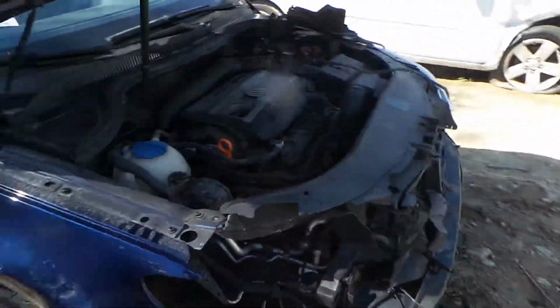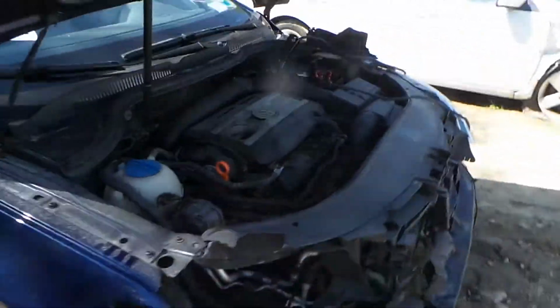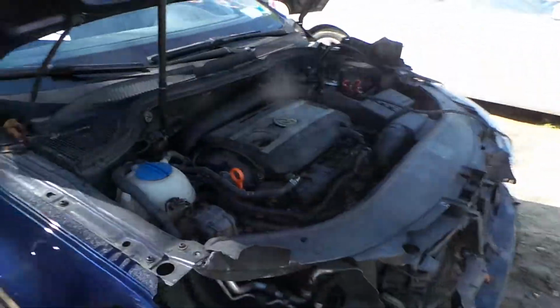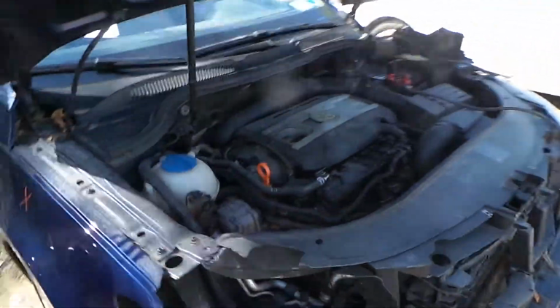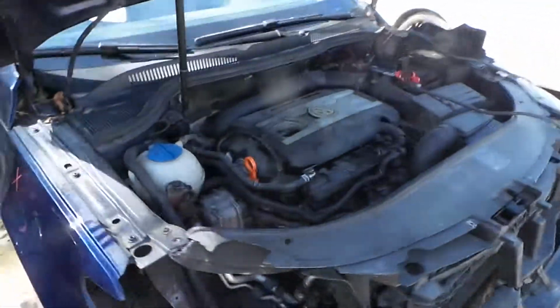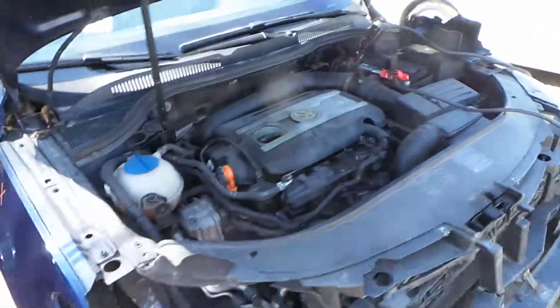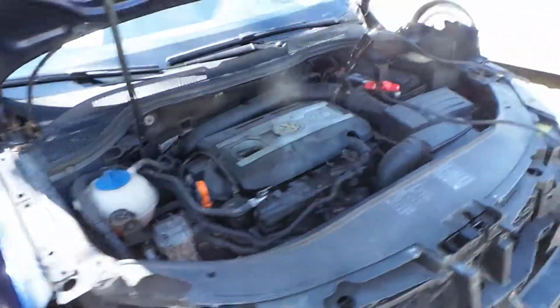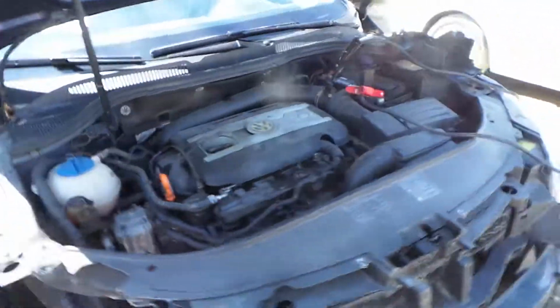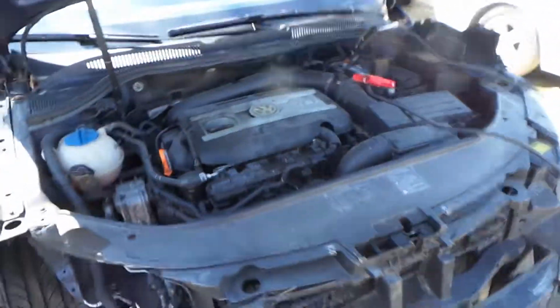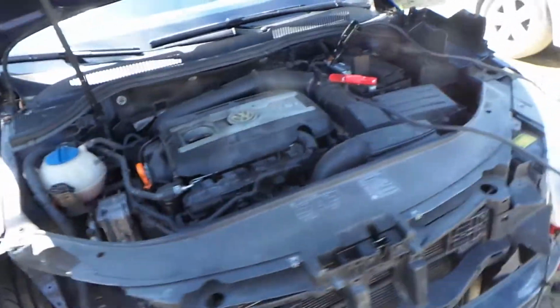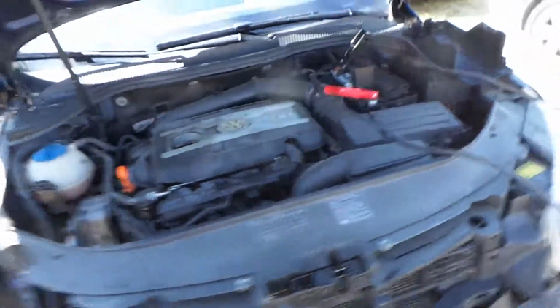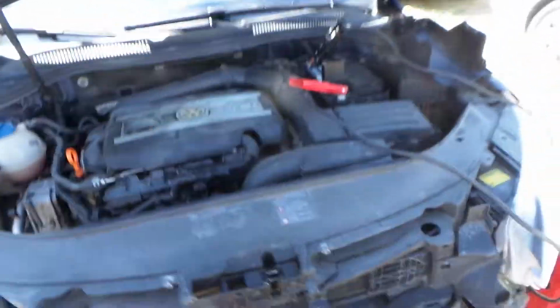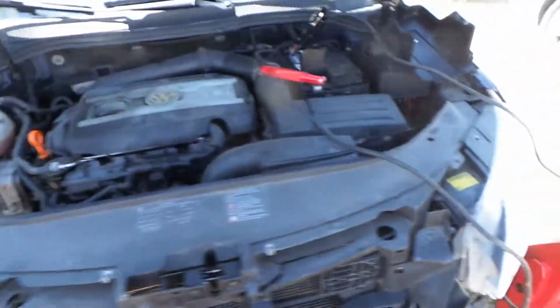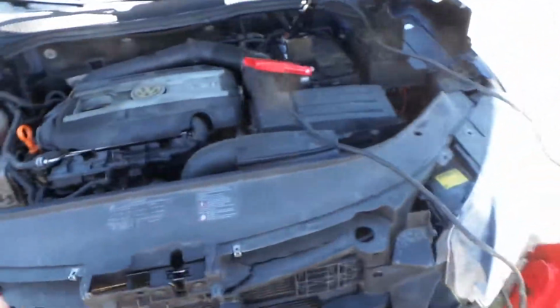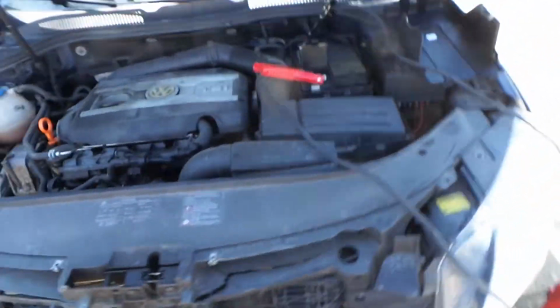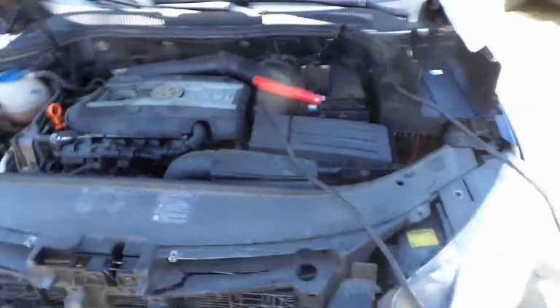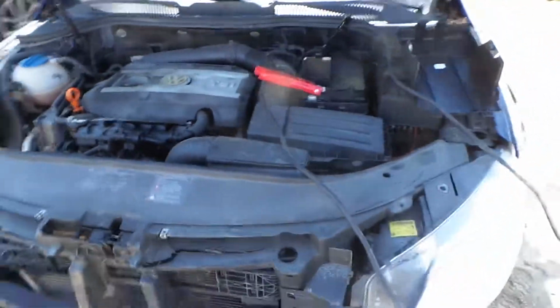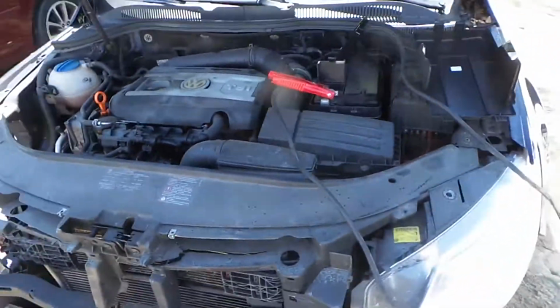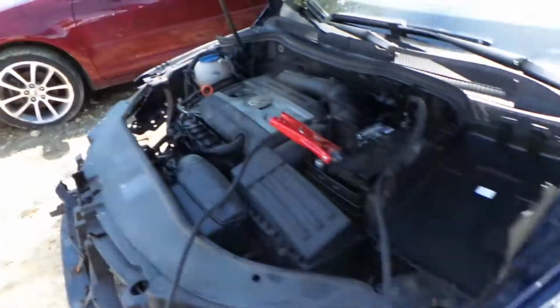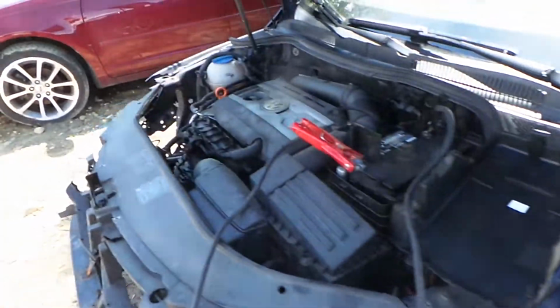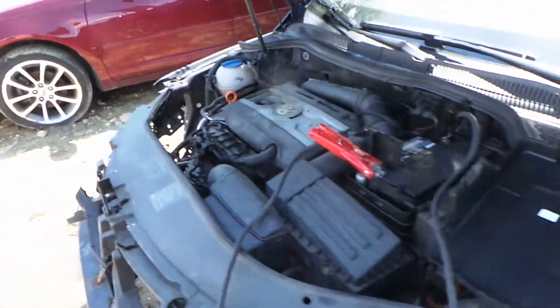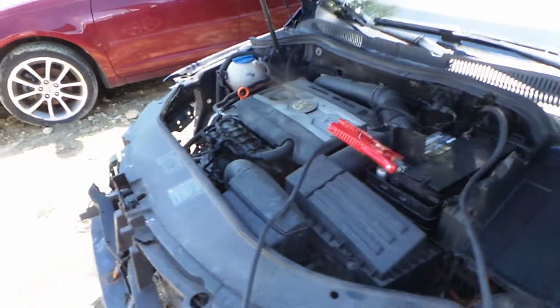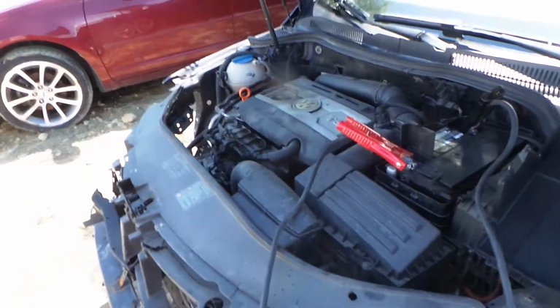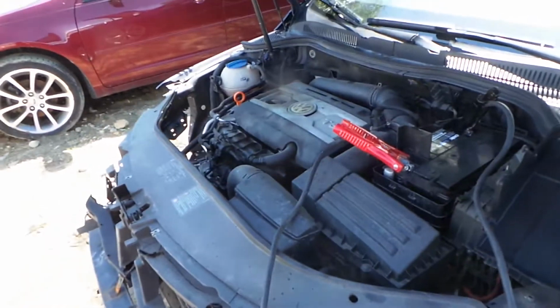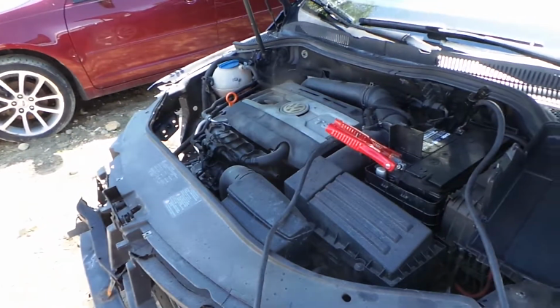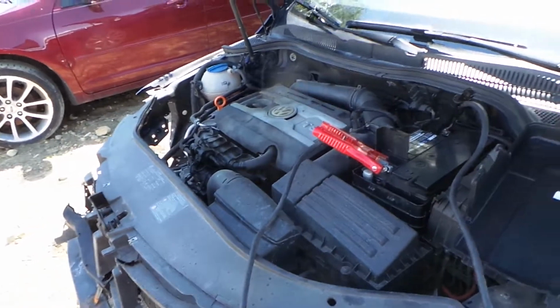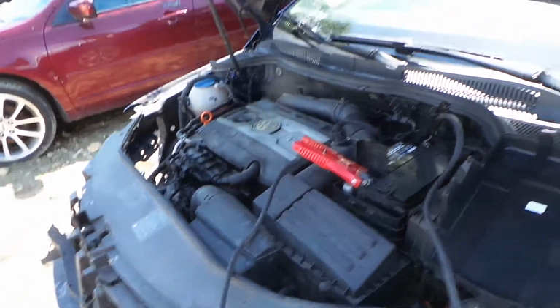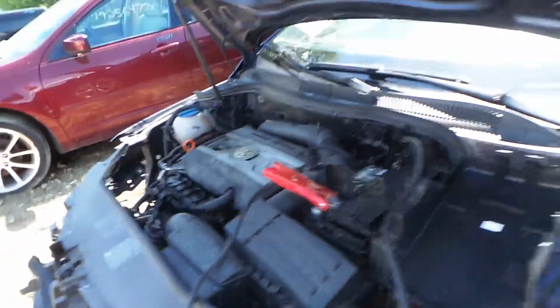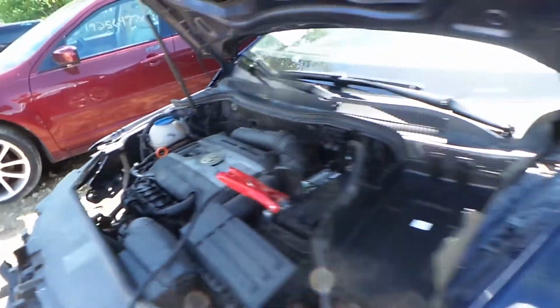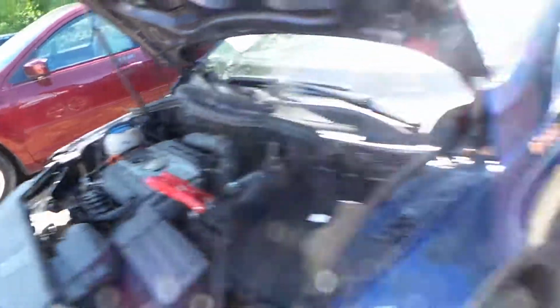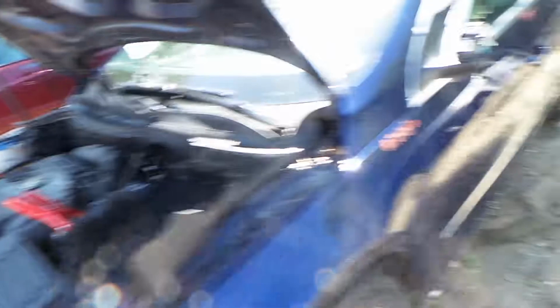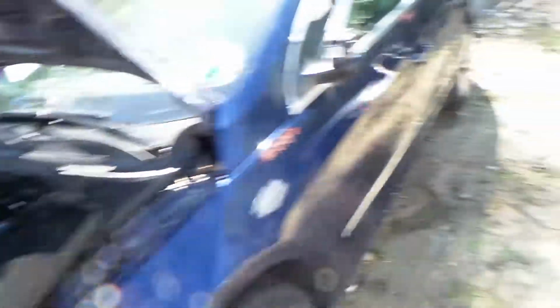This engine does run great. It only has 109,000 miles on it.